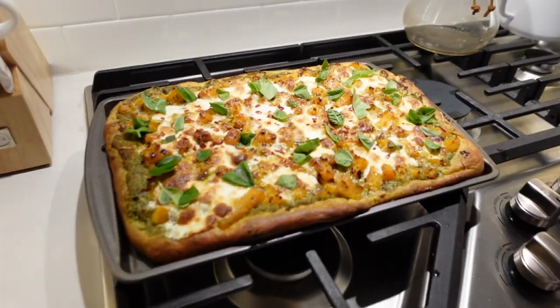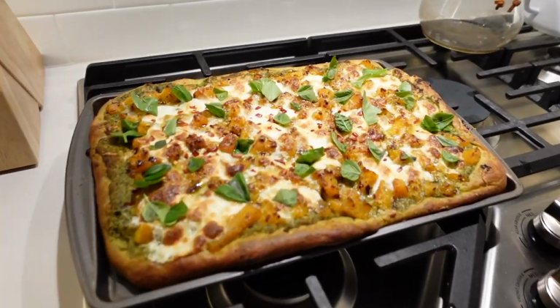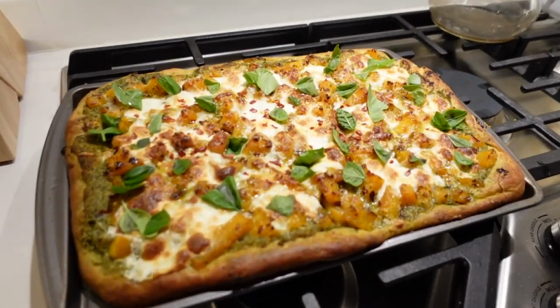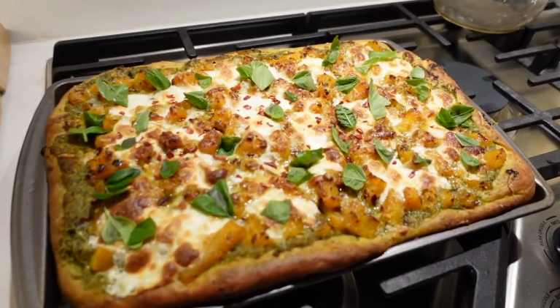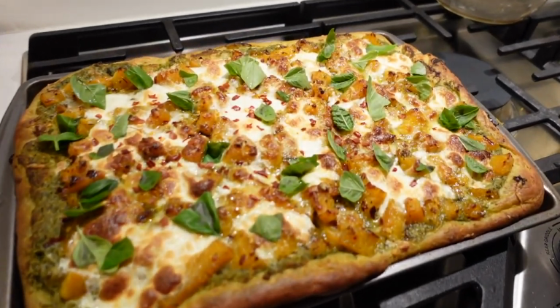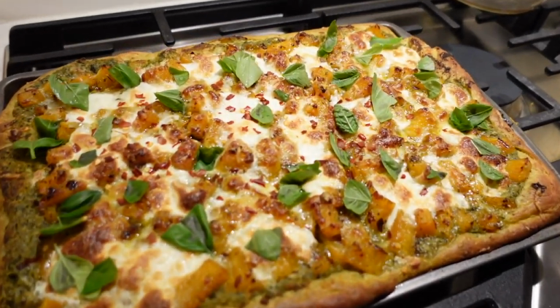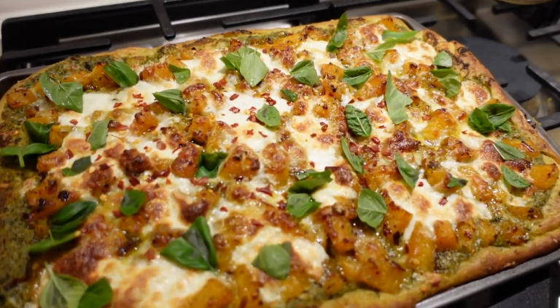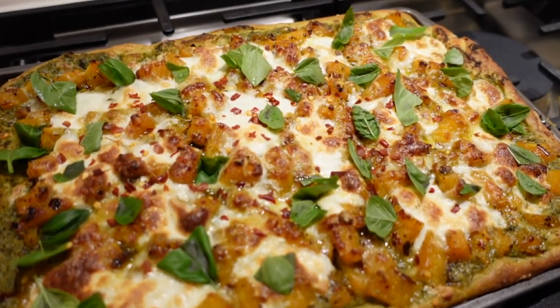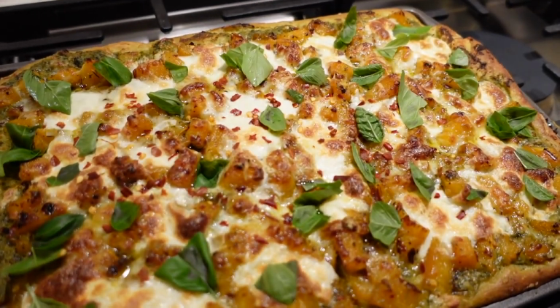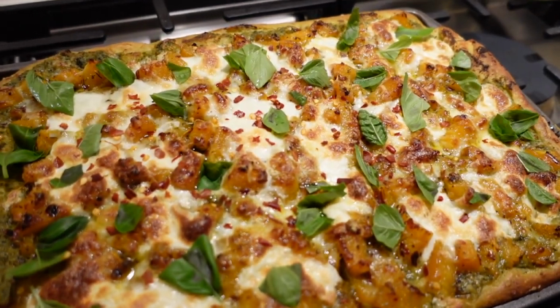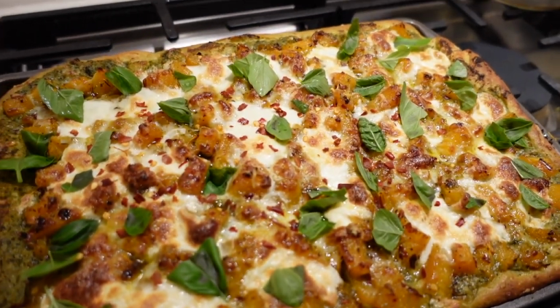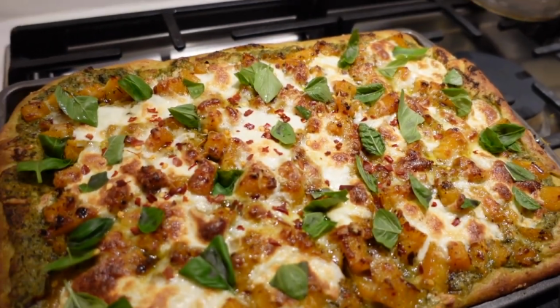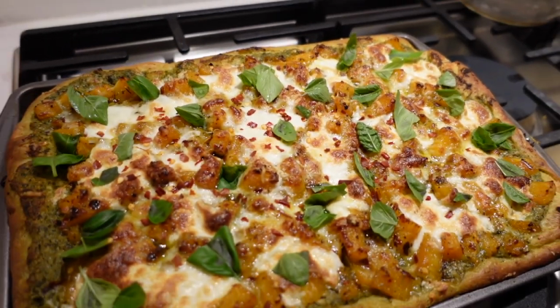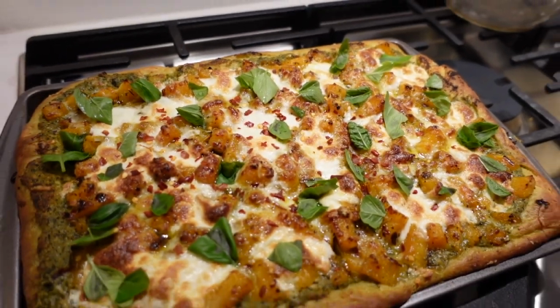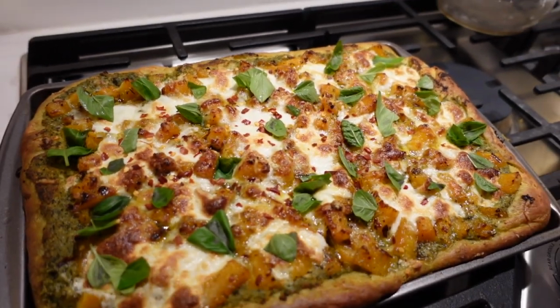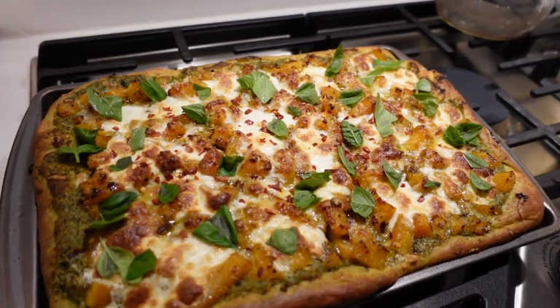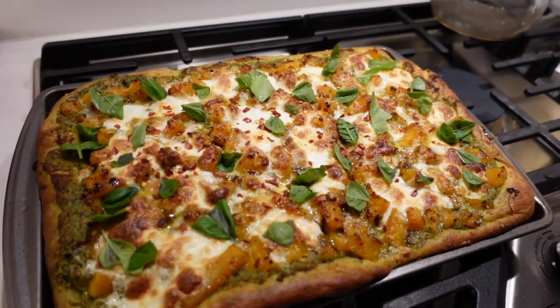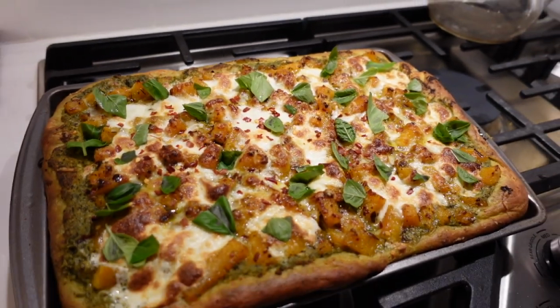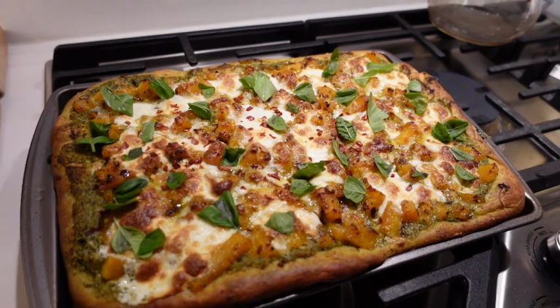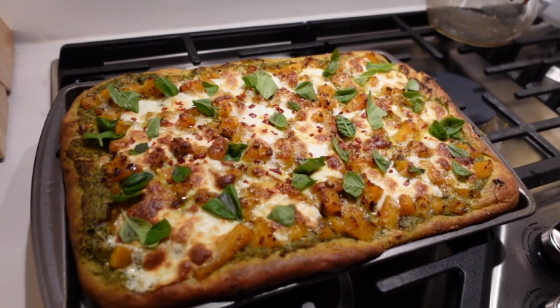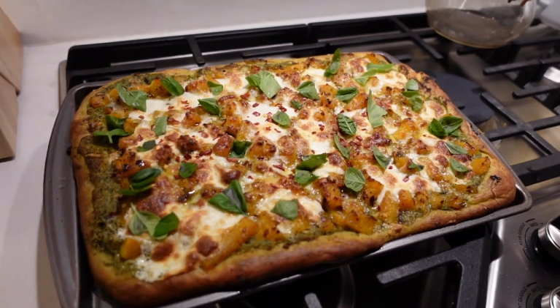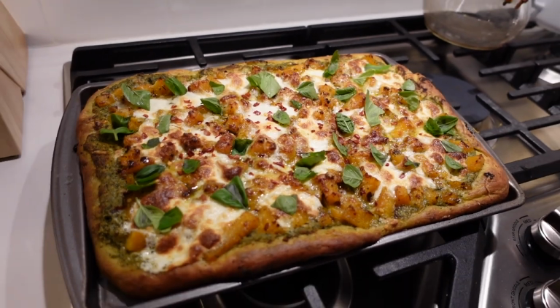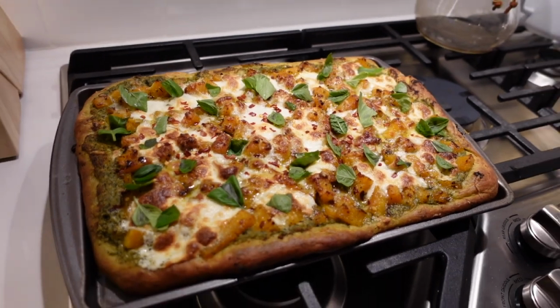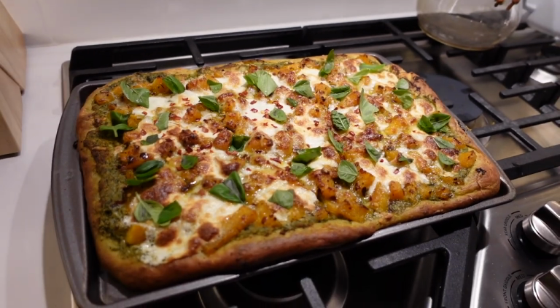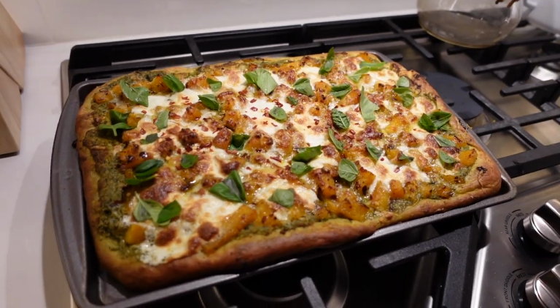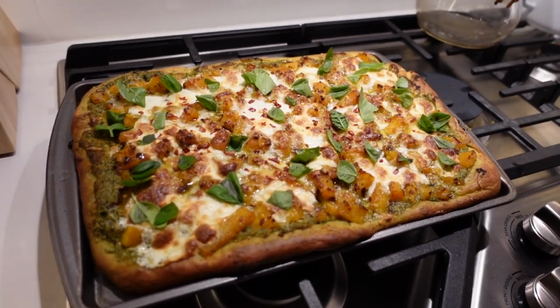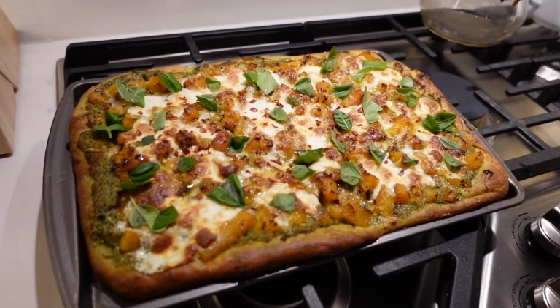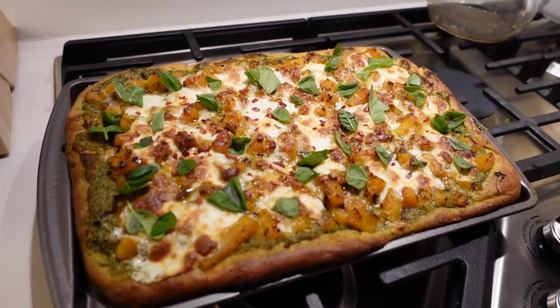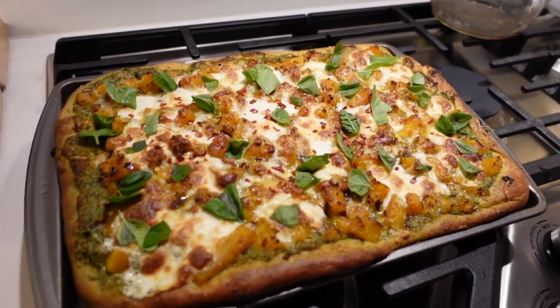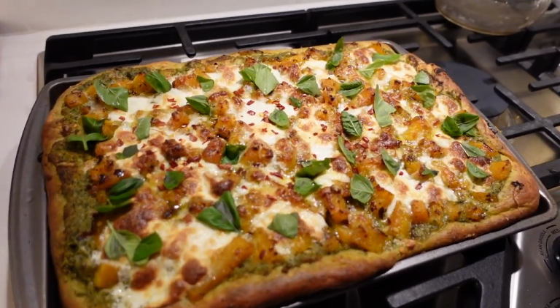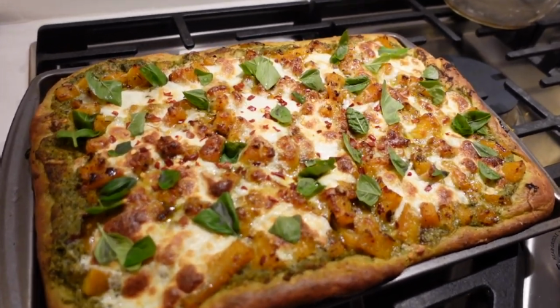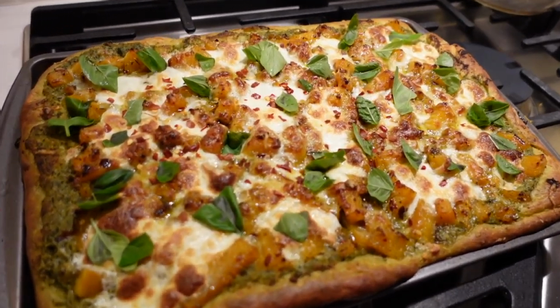Look at this beauty, fresh out of the oven. It looks and smells amazing.